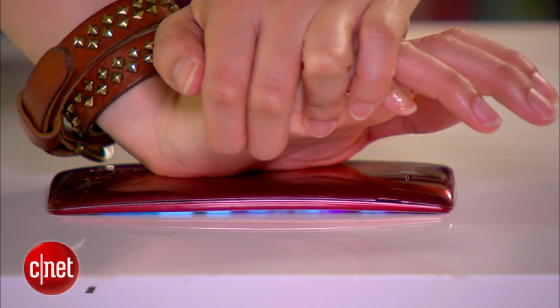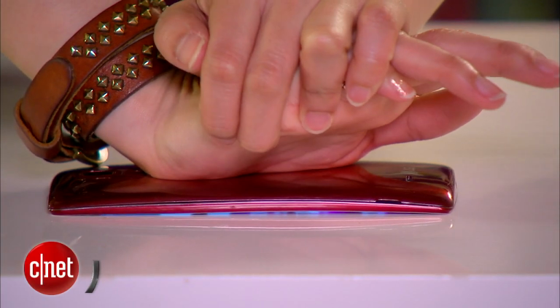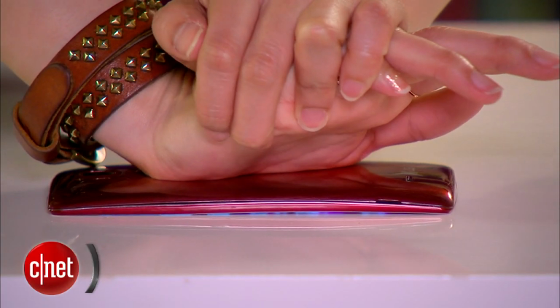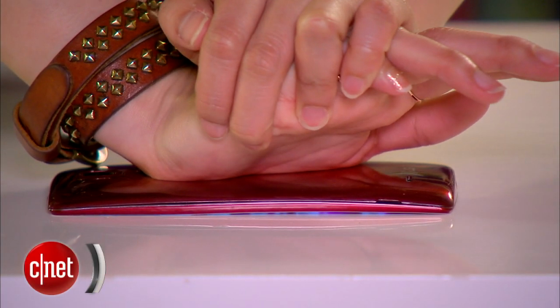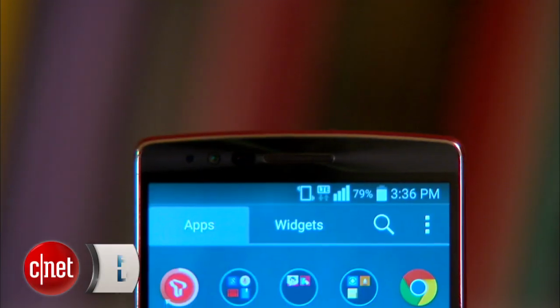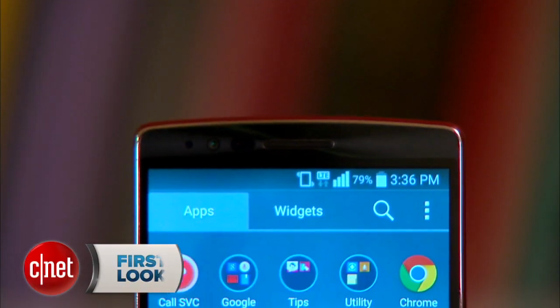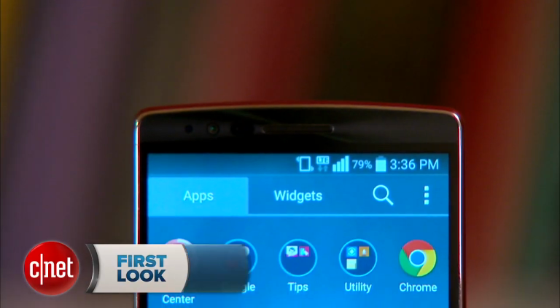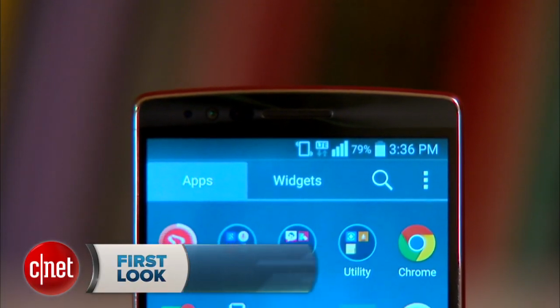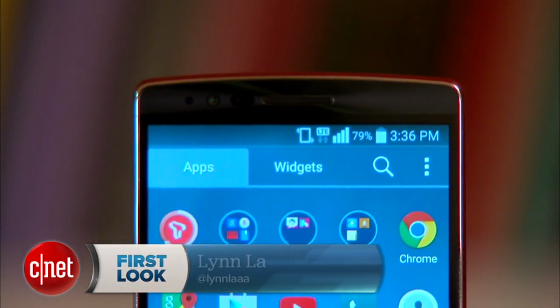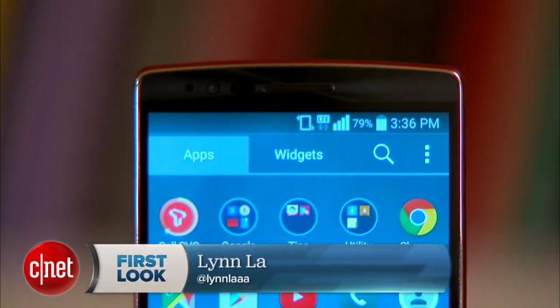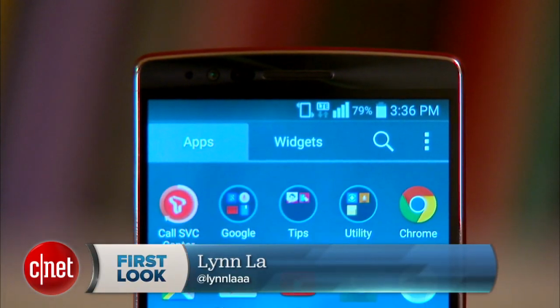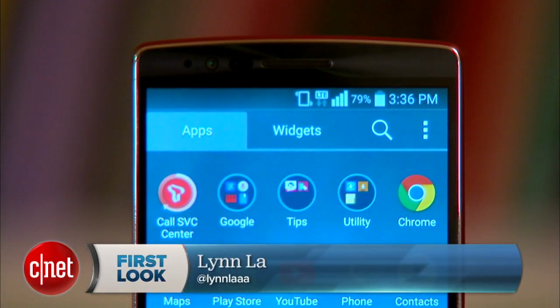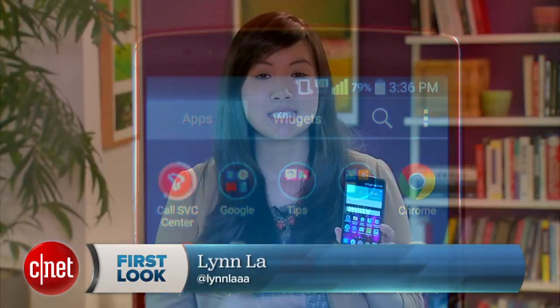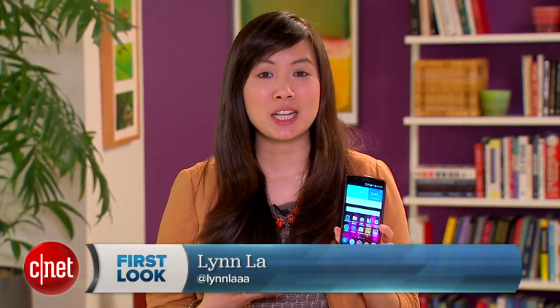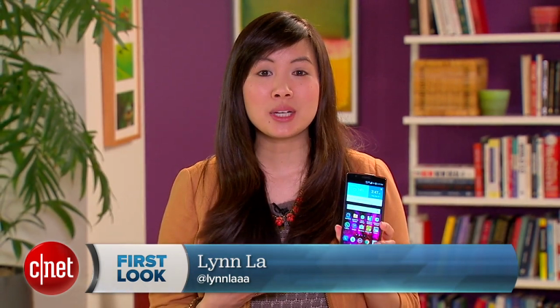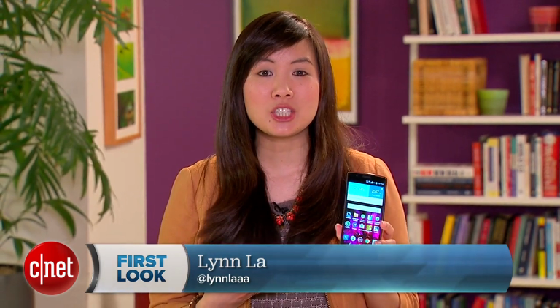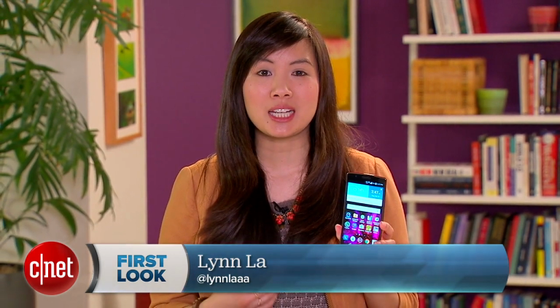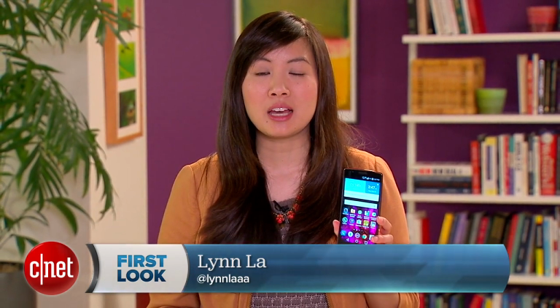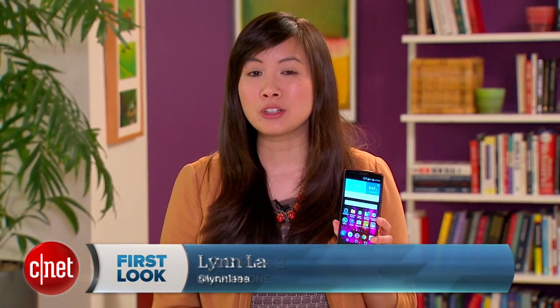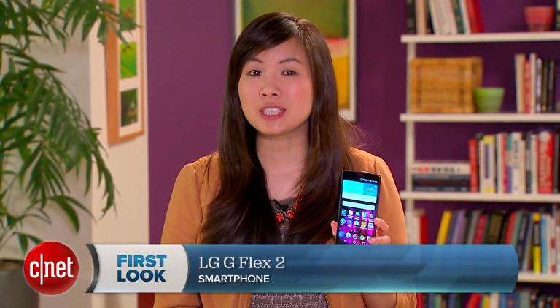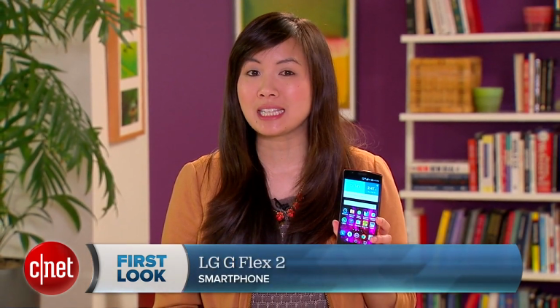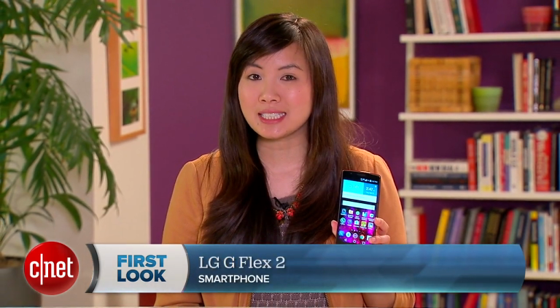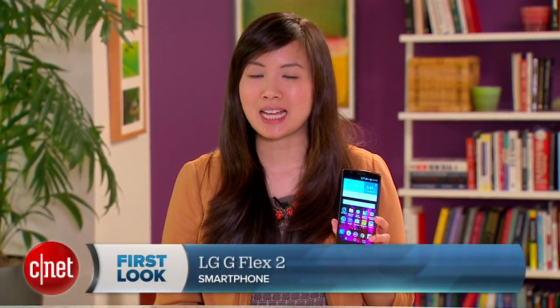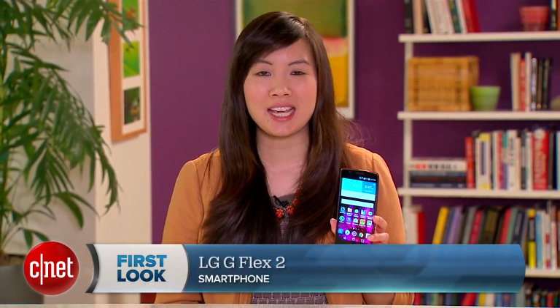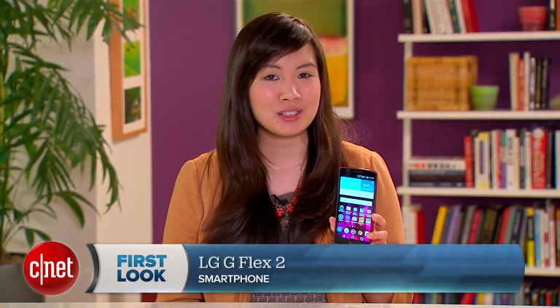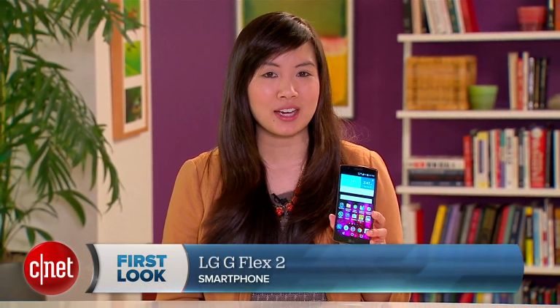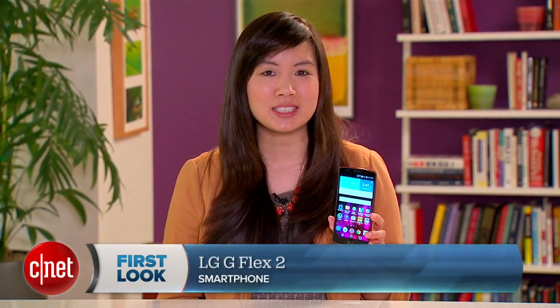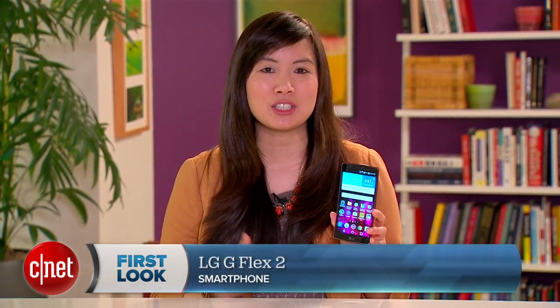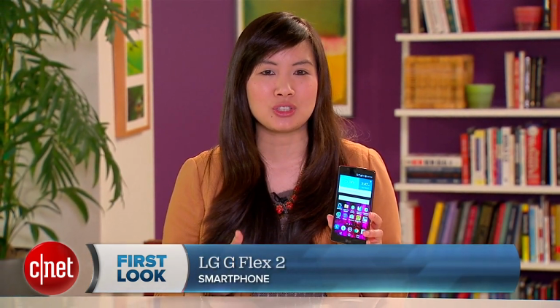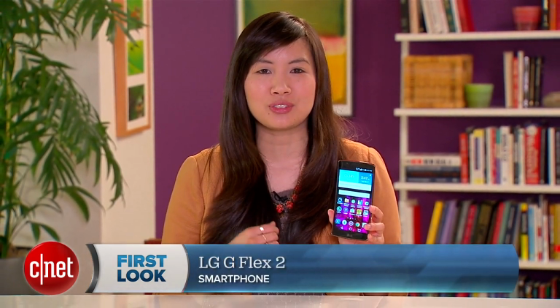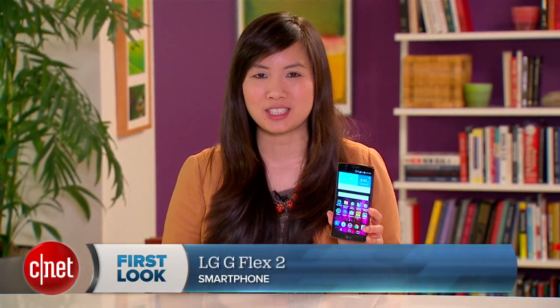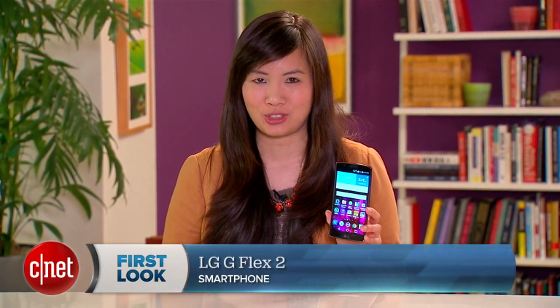Hello everybody, I'm Lynn Law for CNET, and today we're going to check out LG's latest high-end device, the G Flex 2.